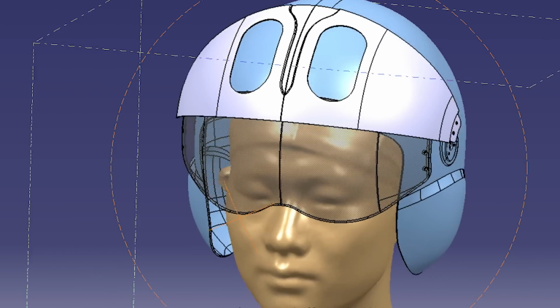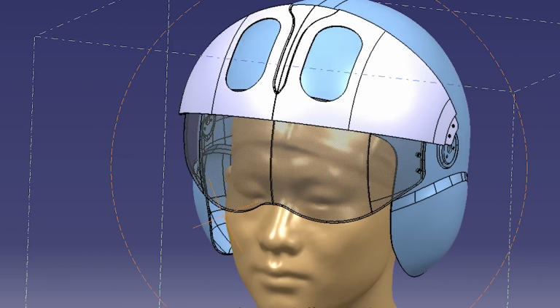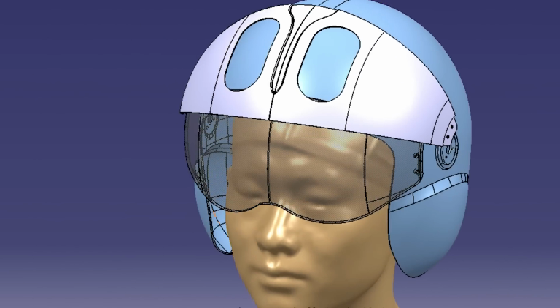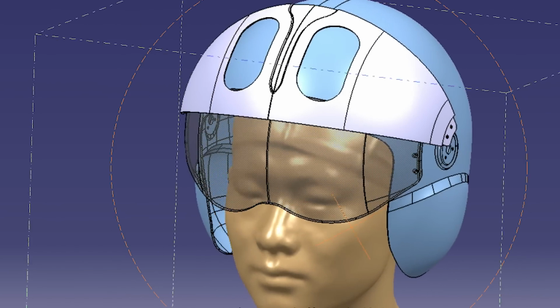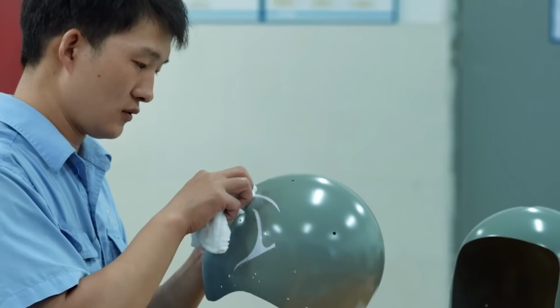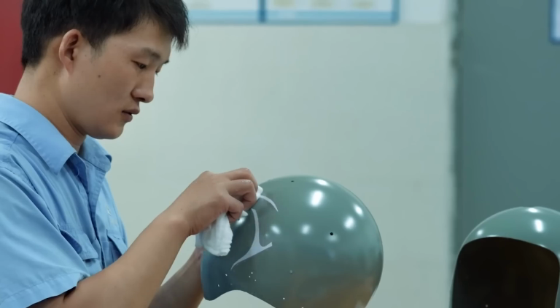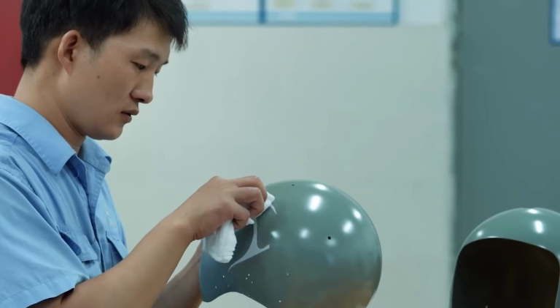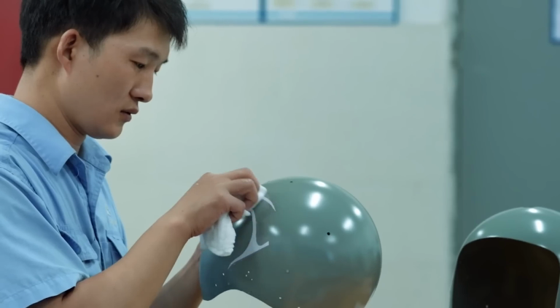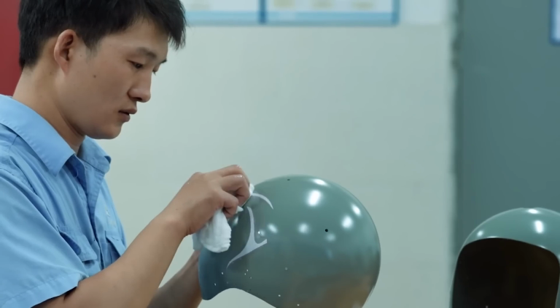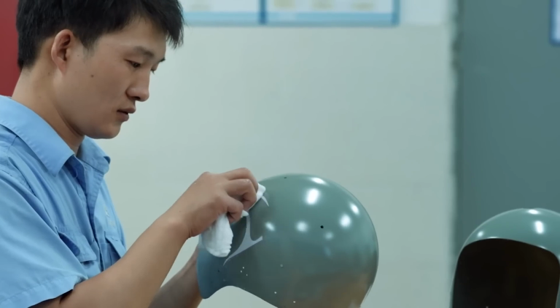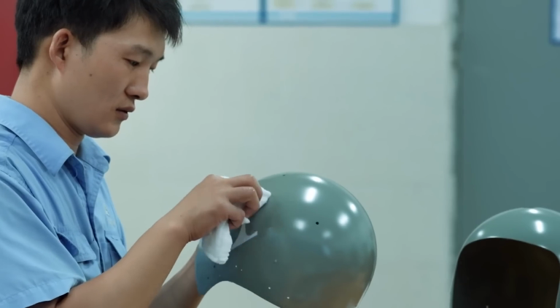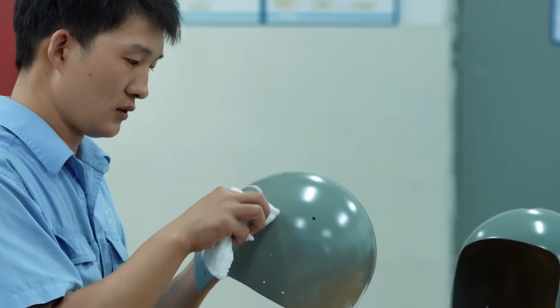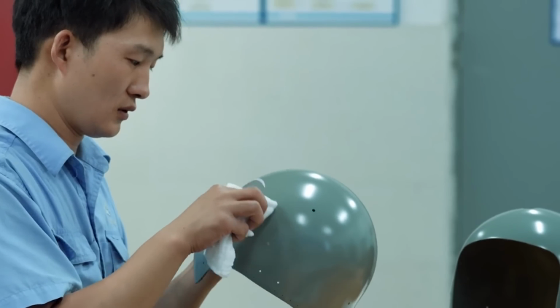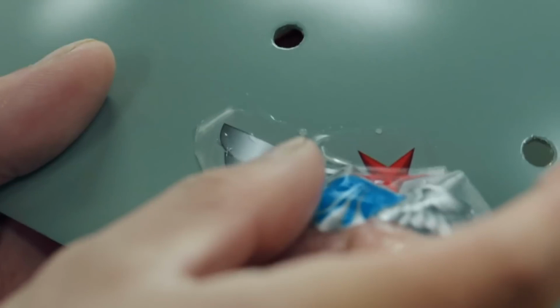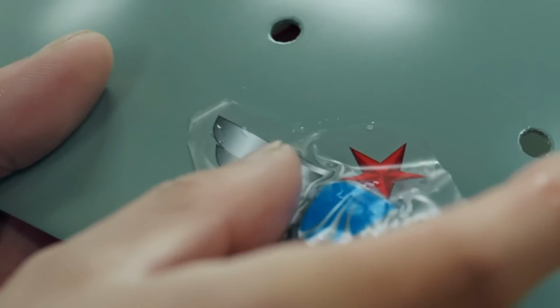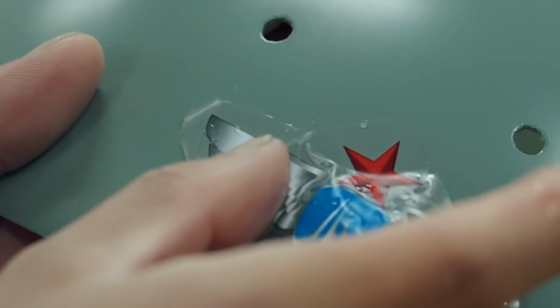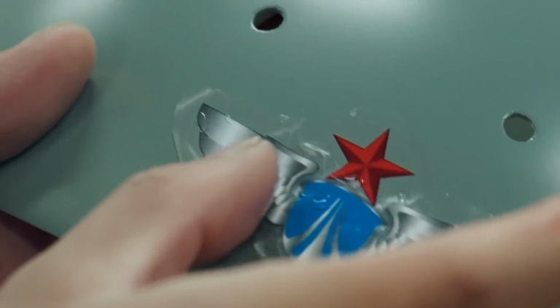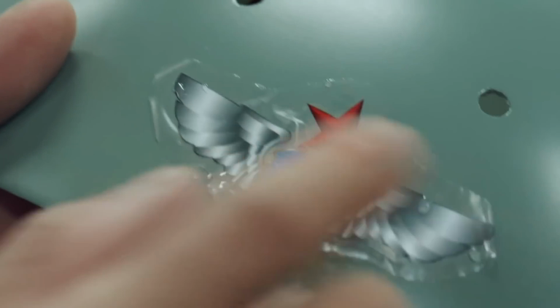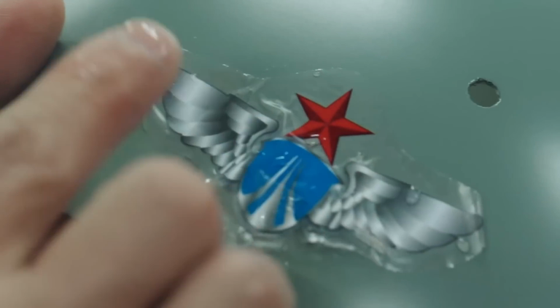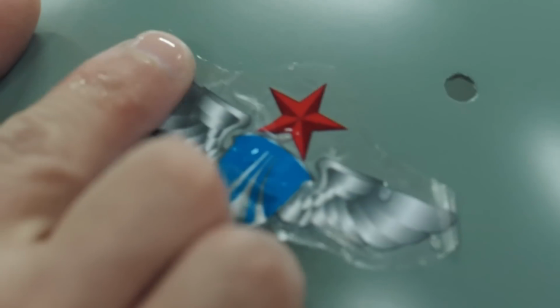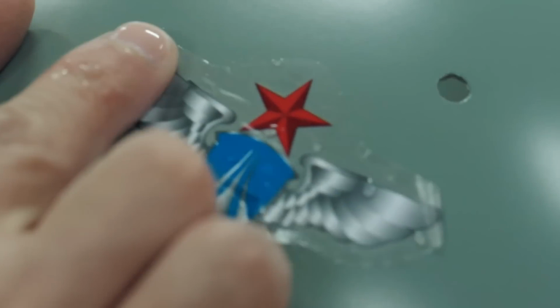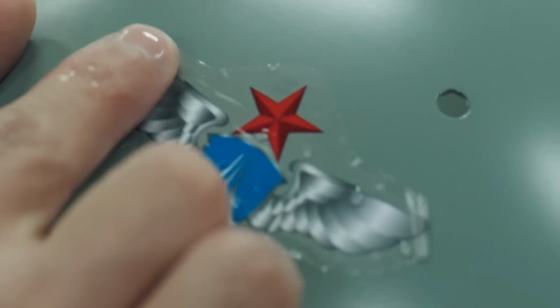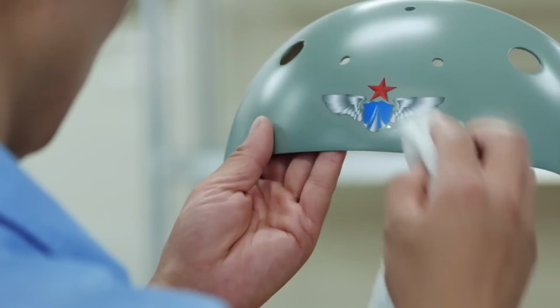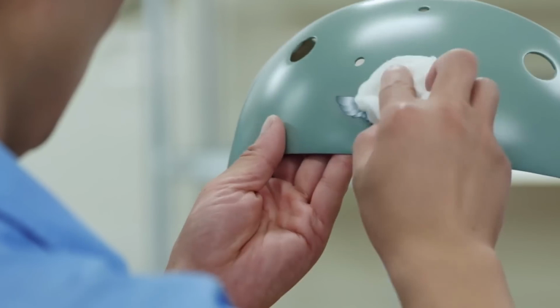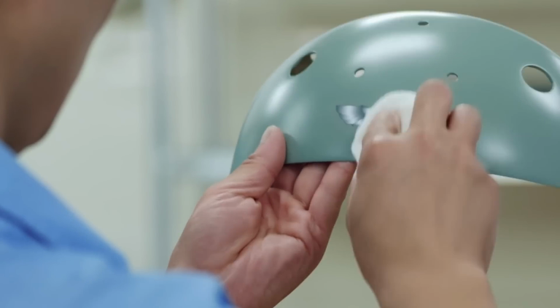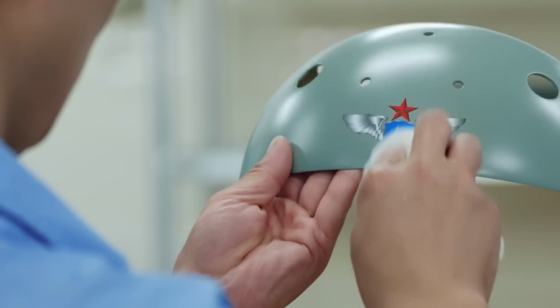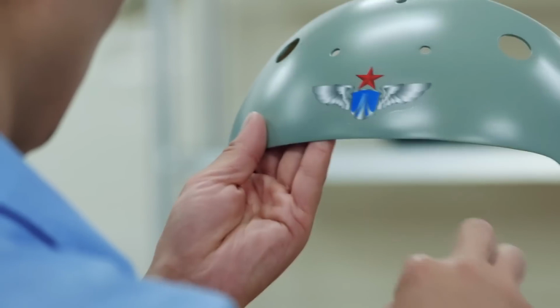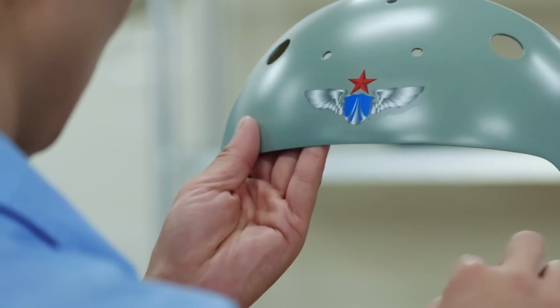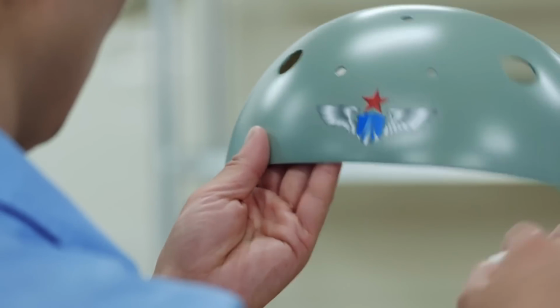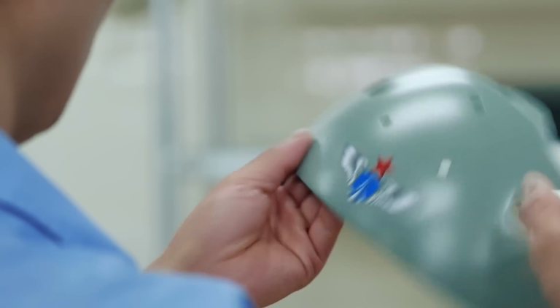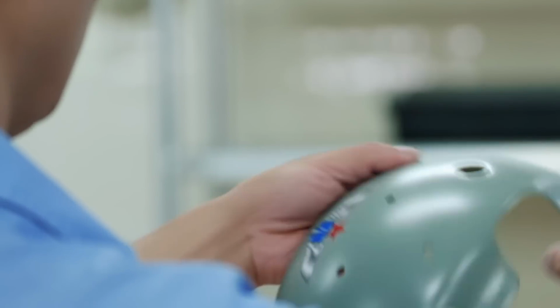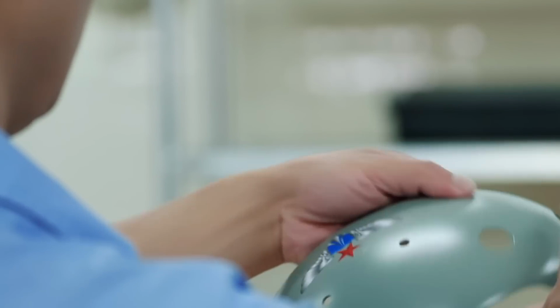In addition, it is now common to put the pilot's name on the helmet to increase the sense of honor and identity.